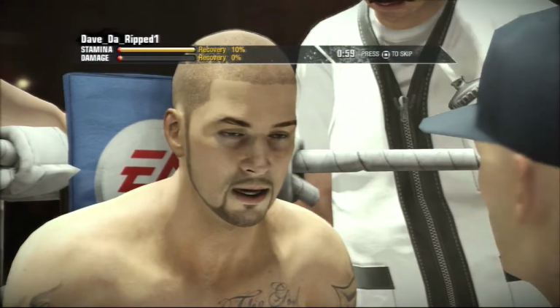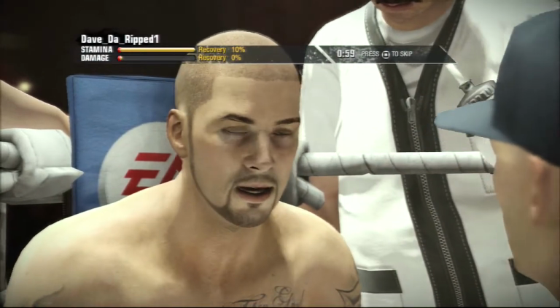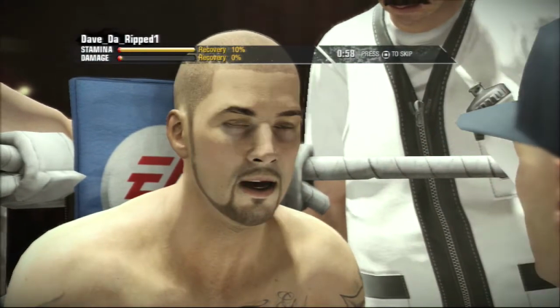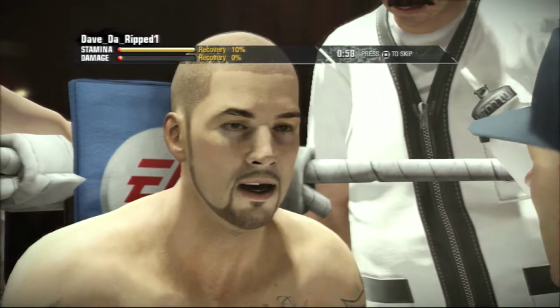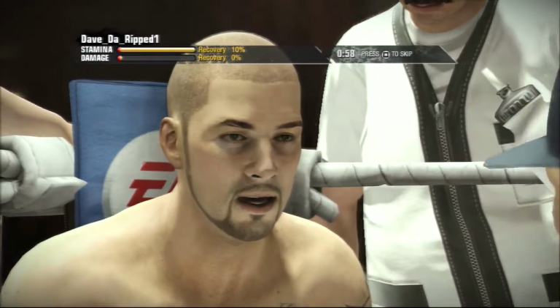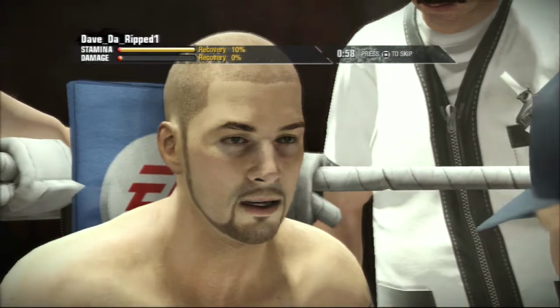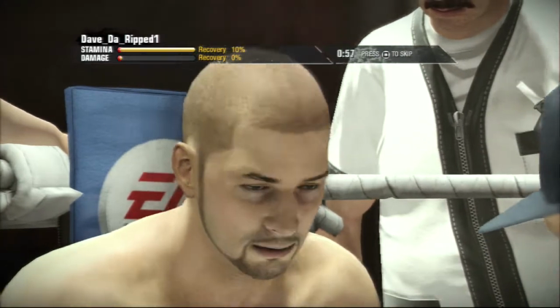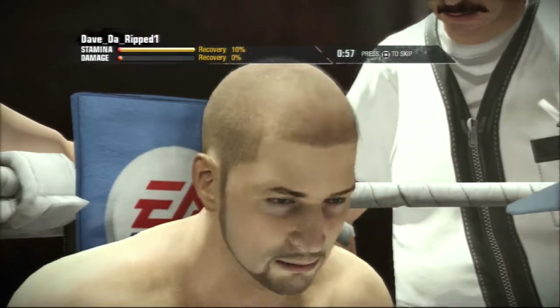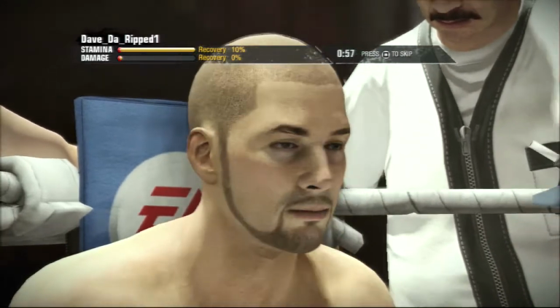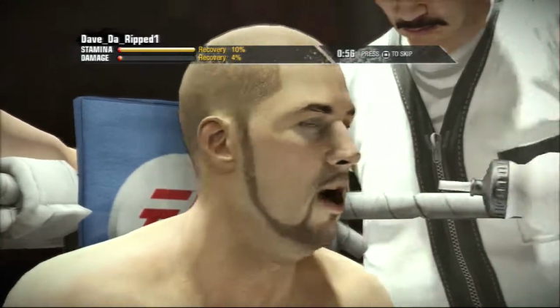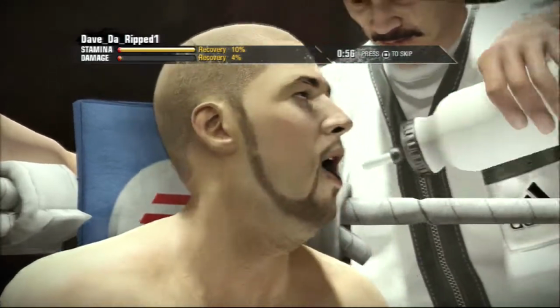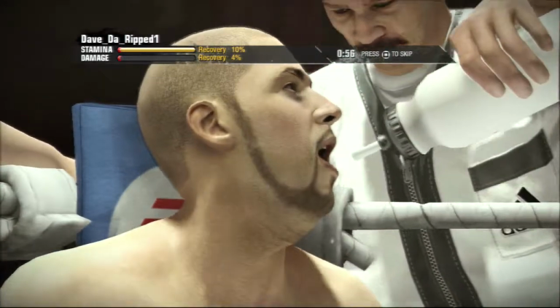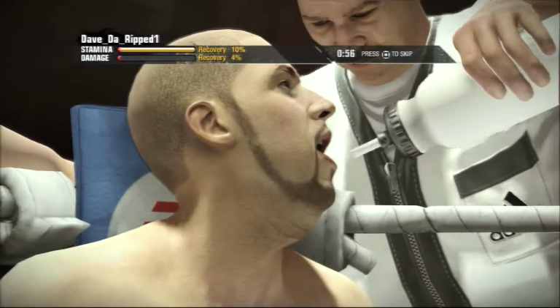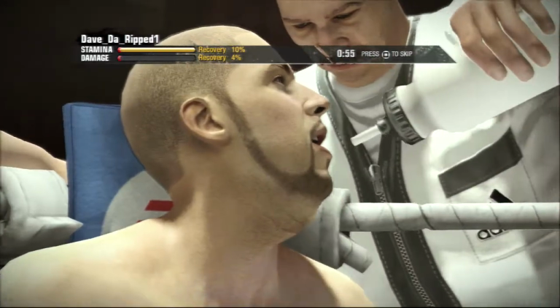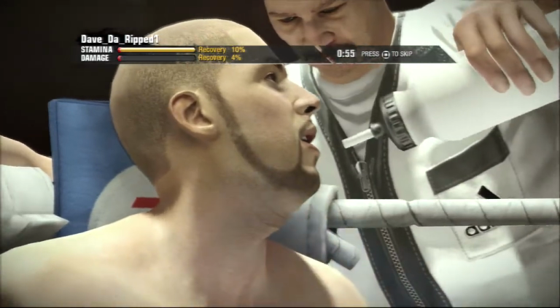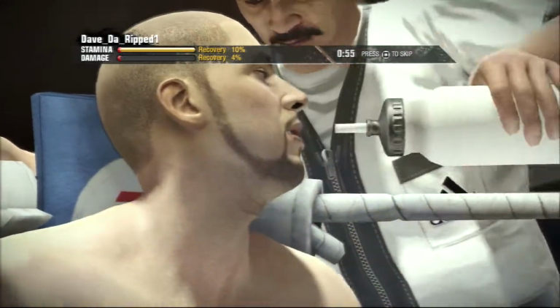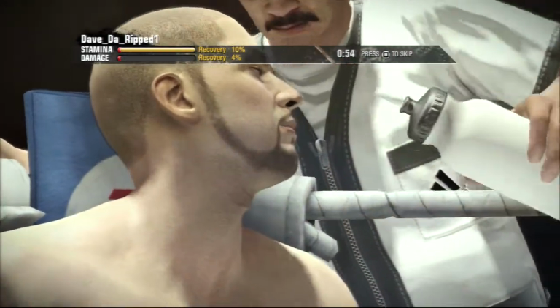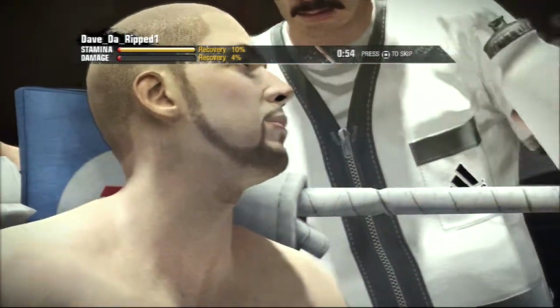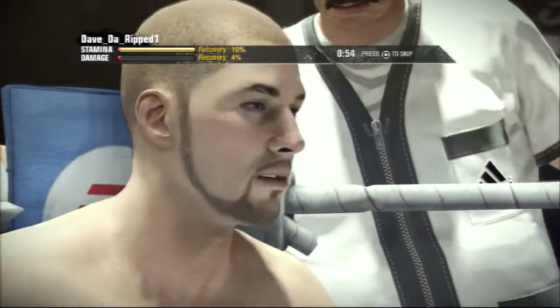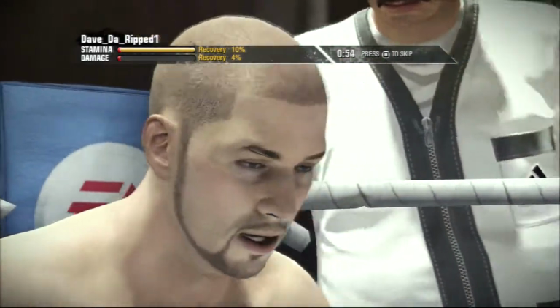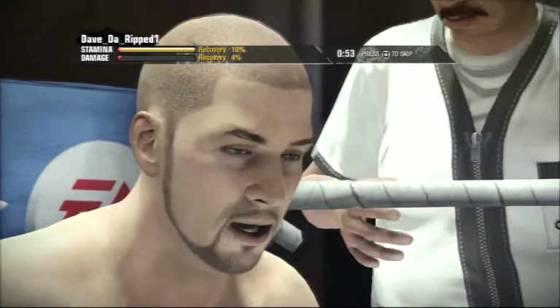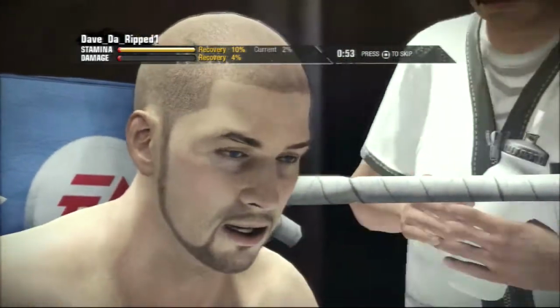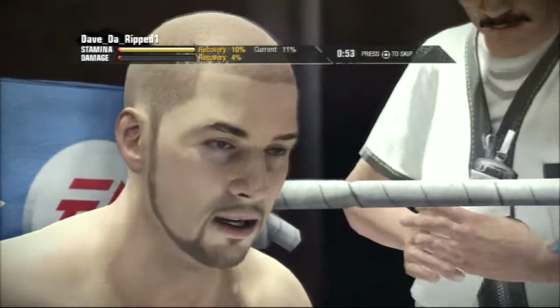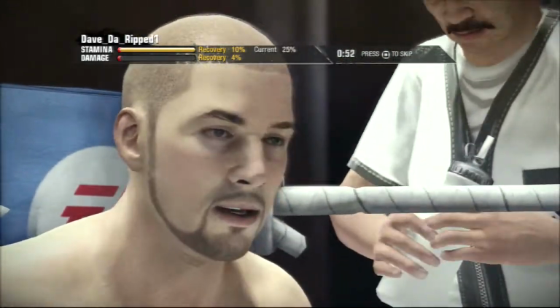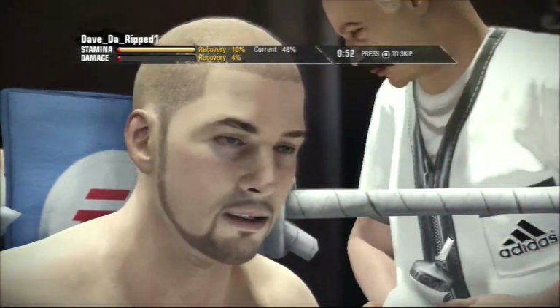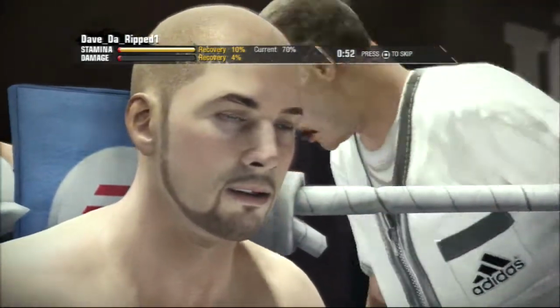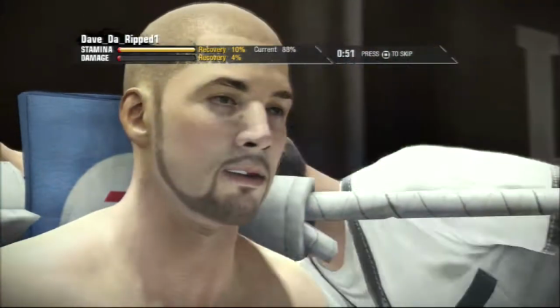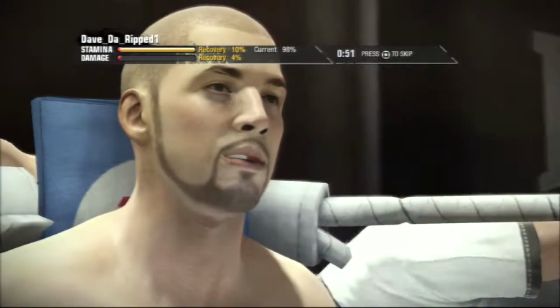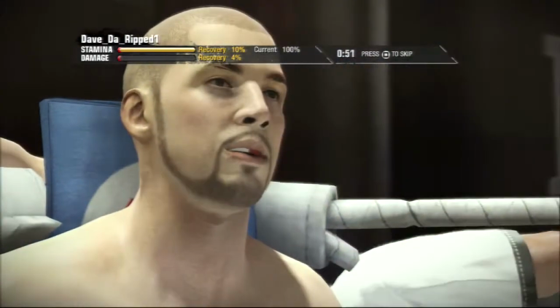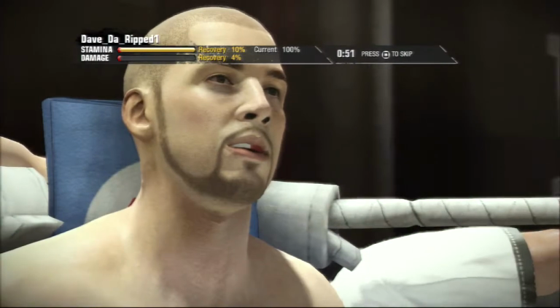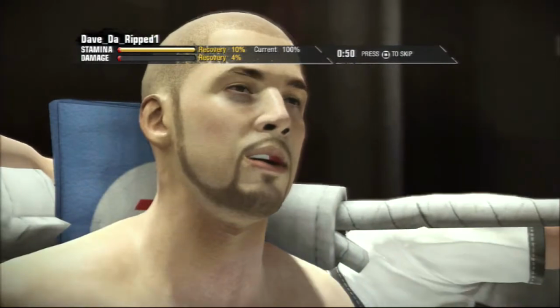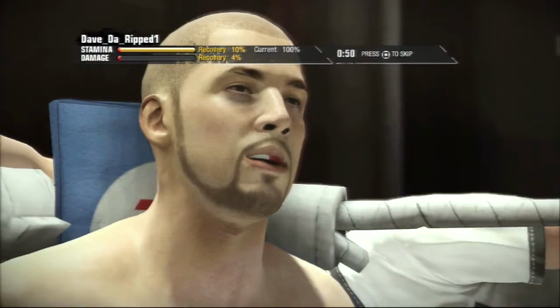You're letting this guy get away. Come on, this is it. You've got to make it a fight. You can't just move around. You've got to move your hands.